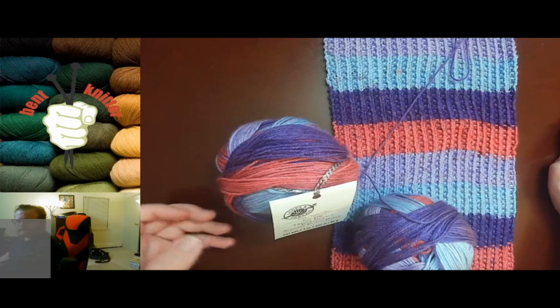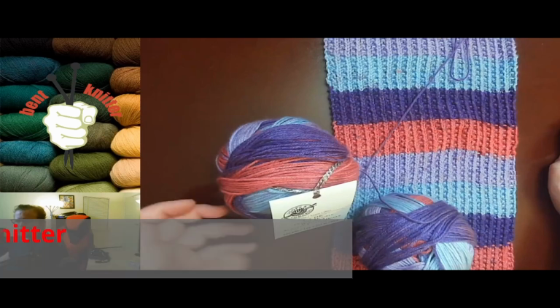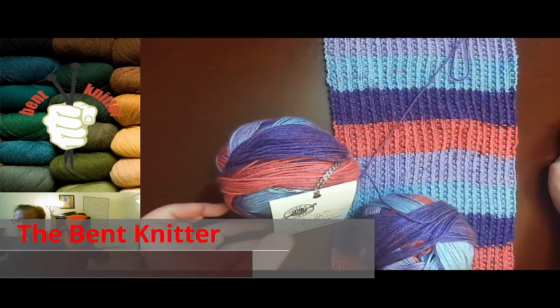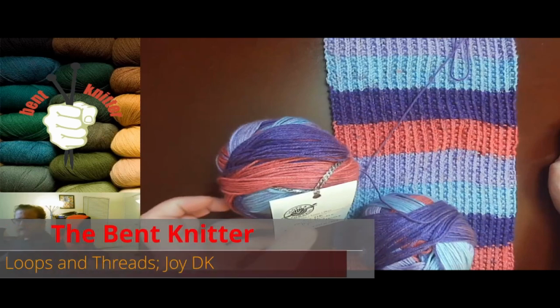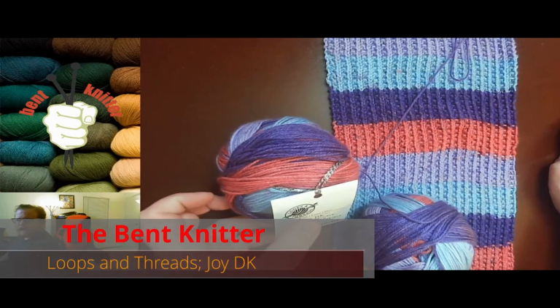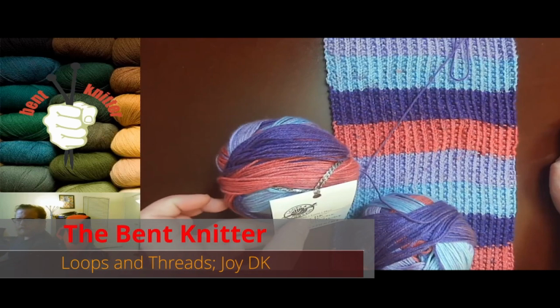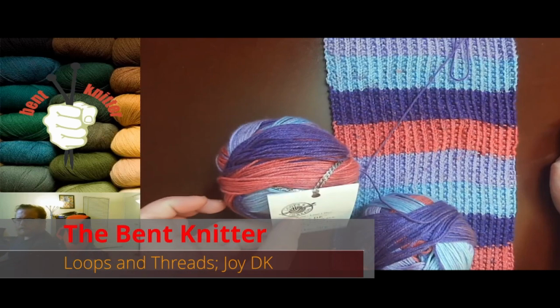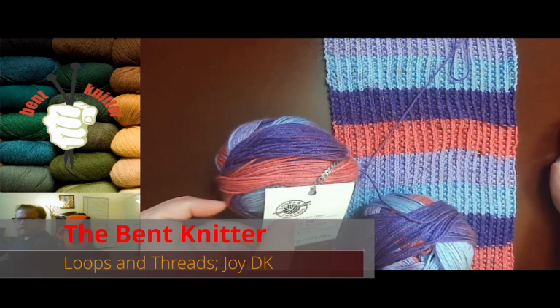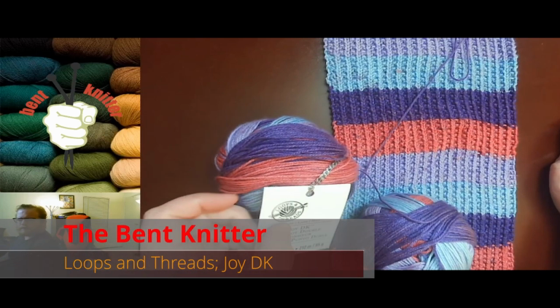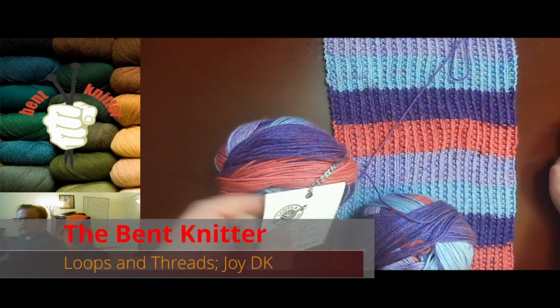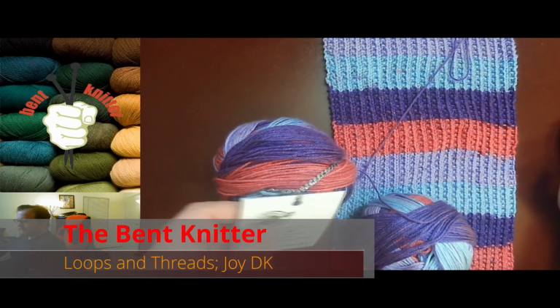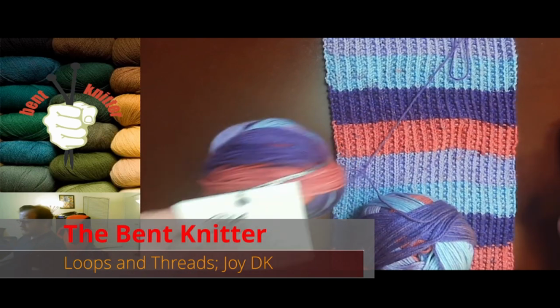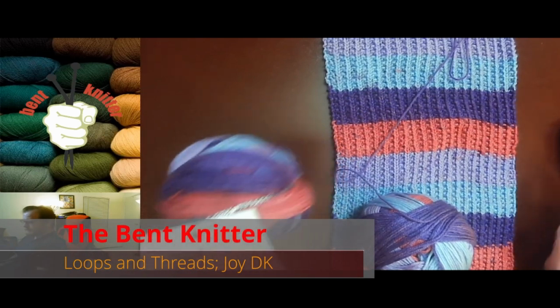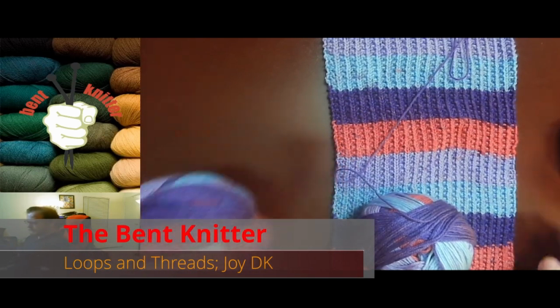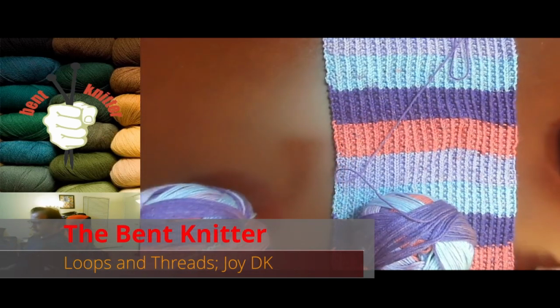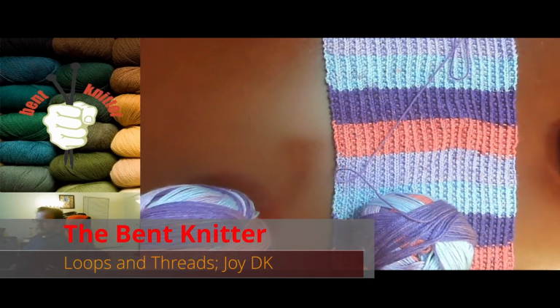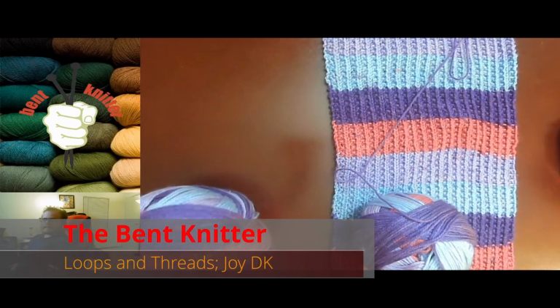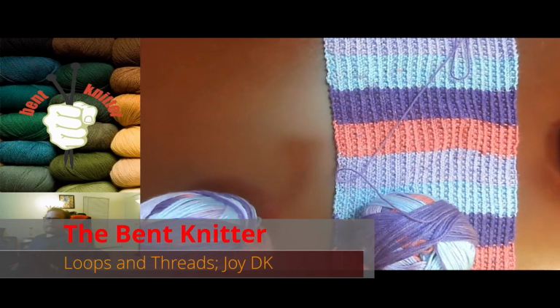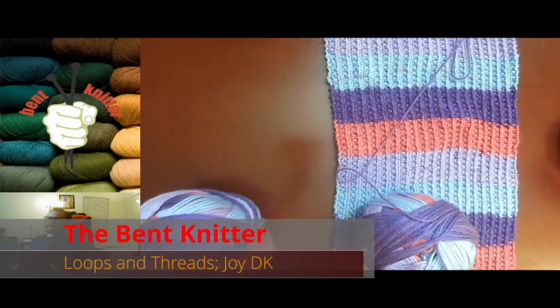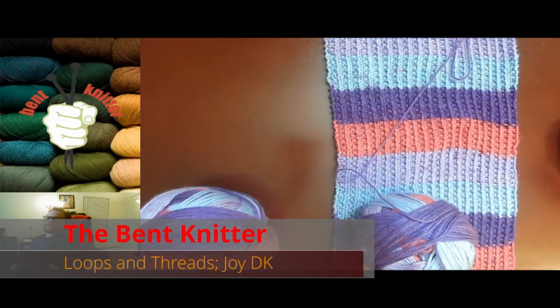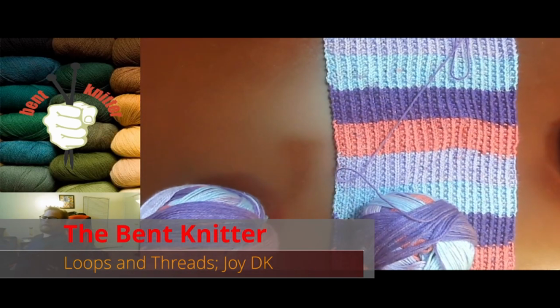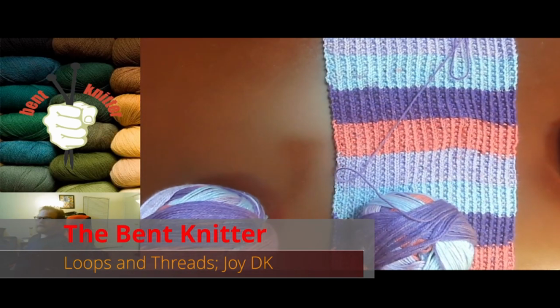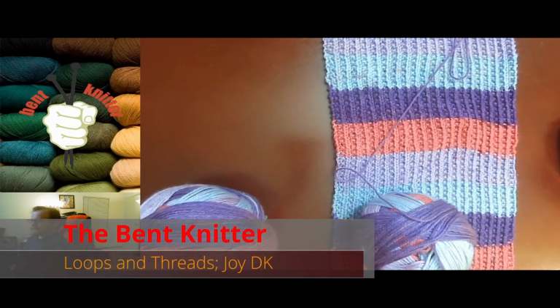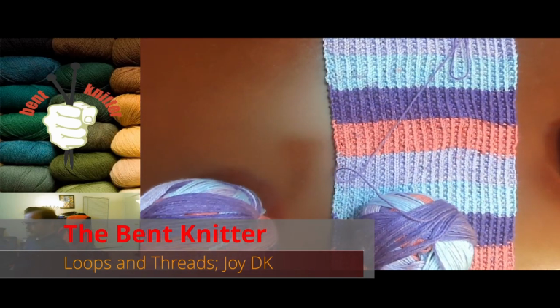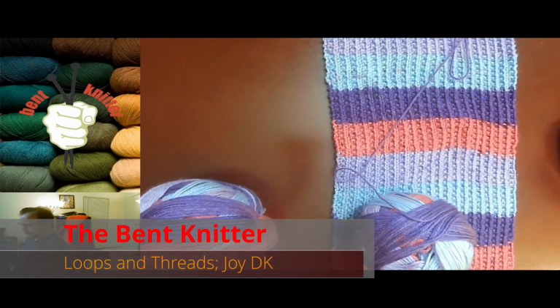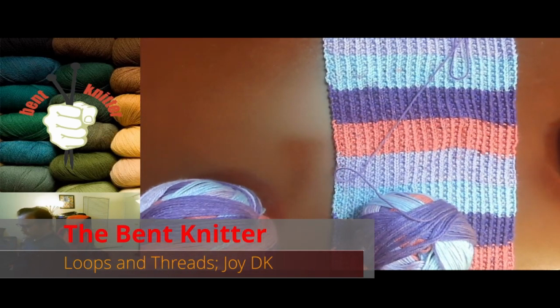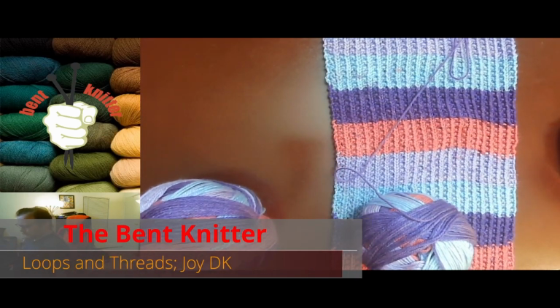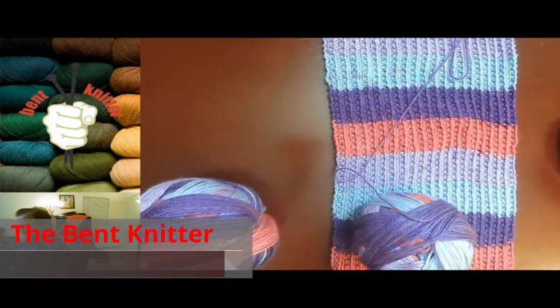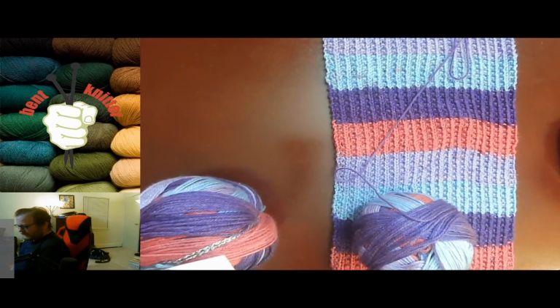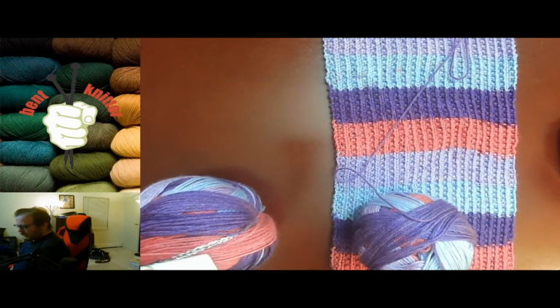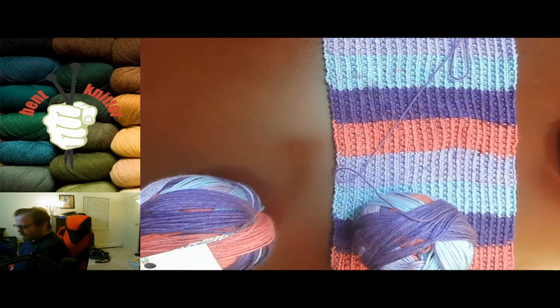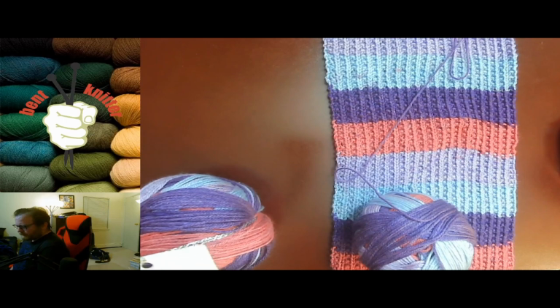Hi everyone. Welcome back. This is The Bent Knitter. This week we're going into a yarn review.